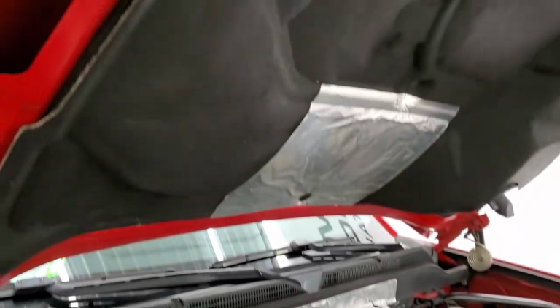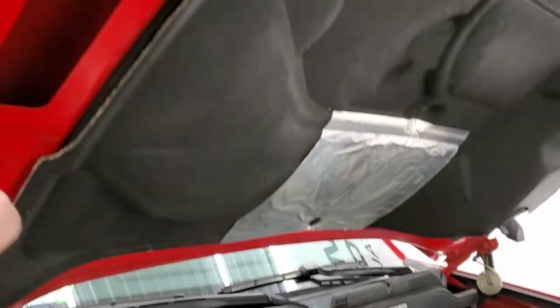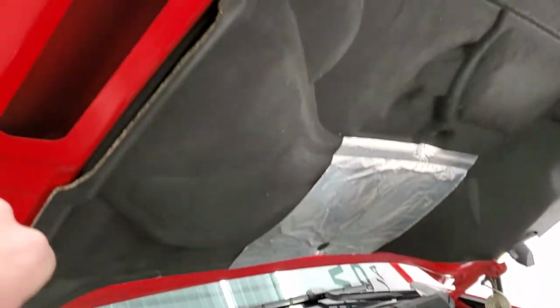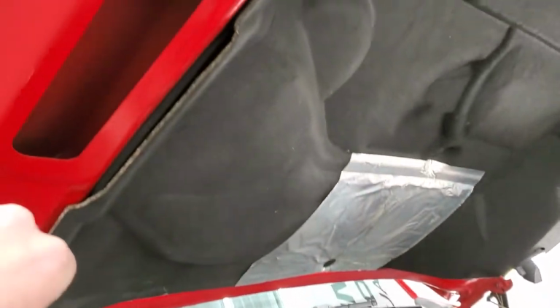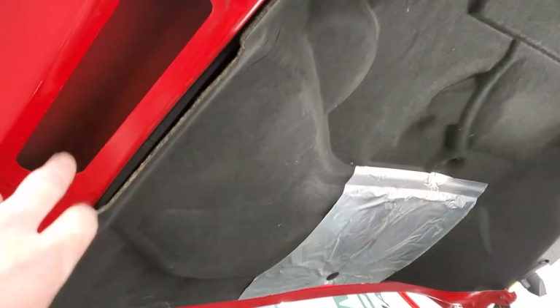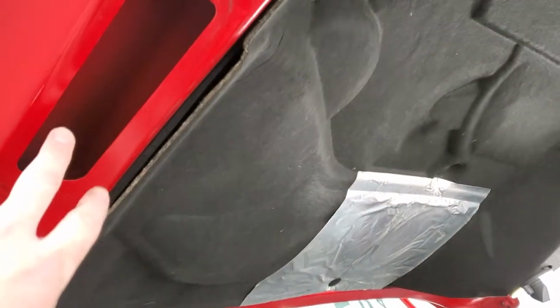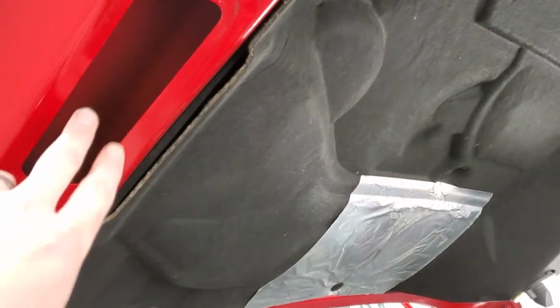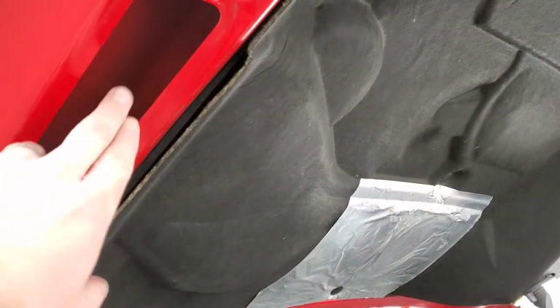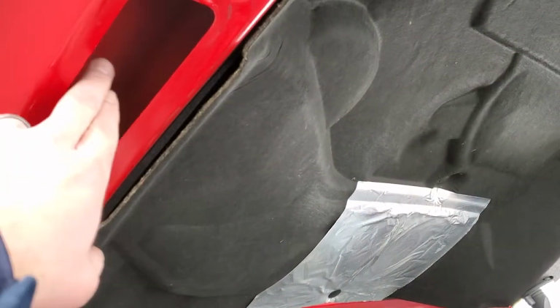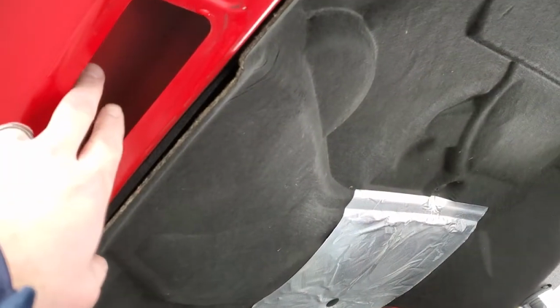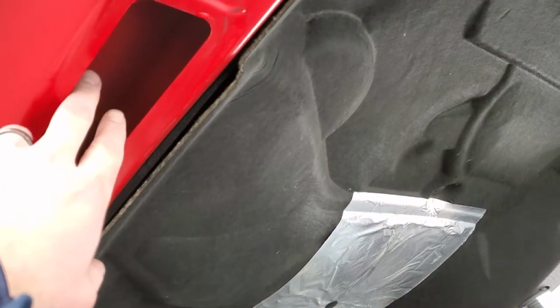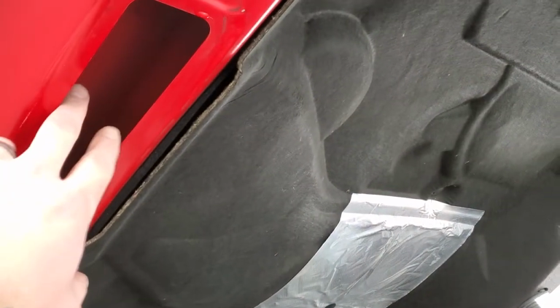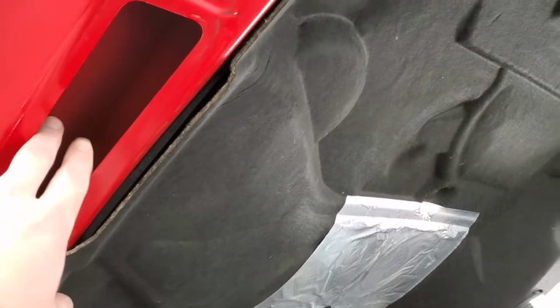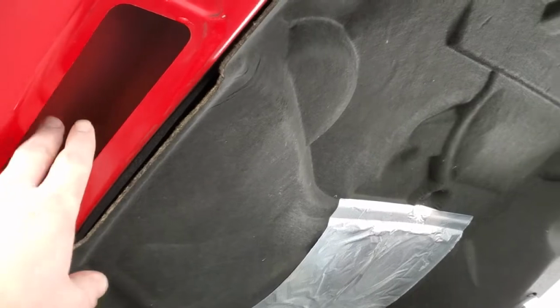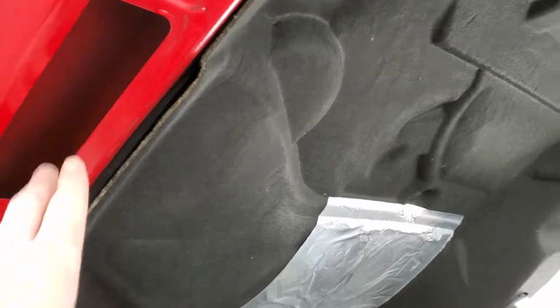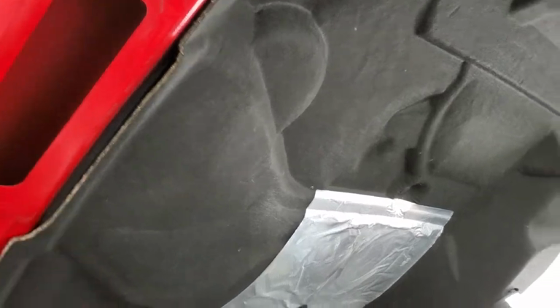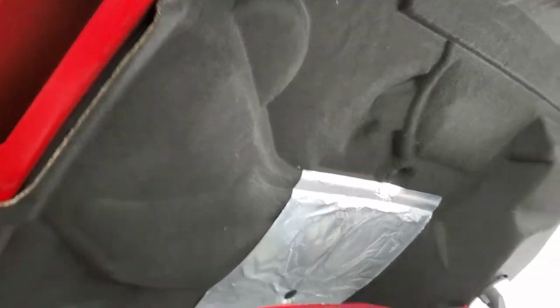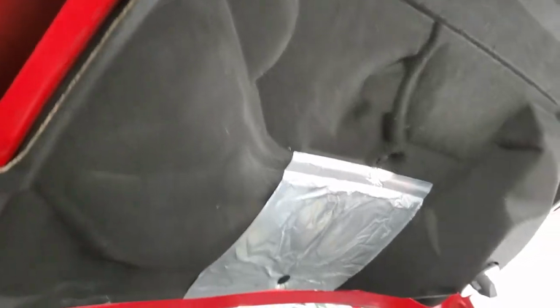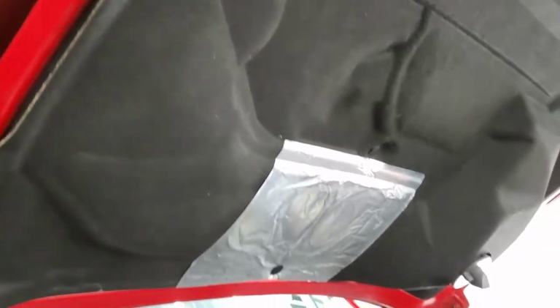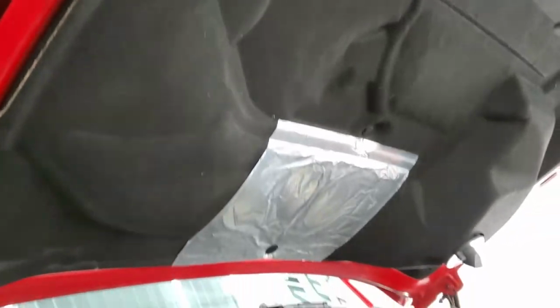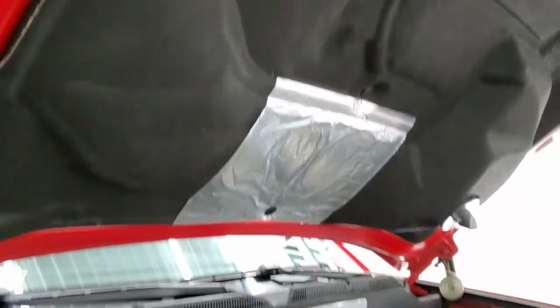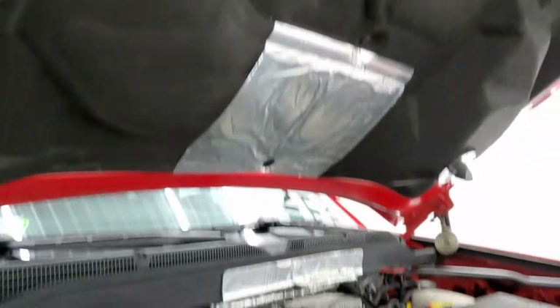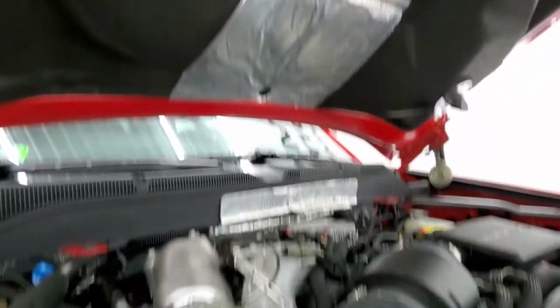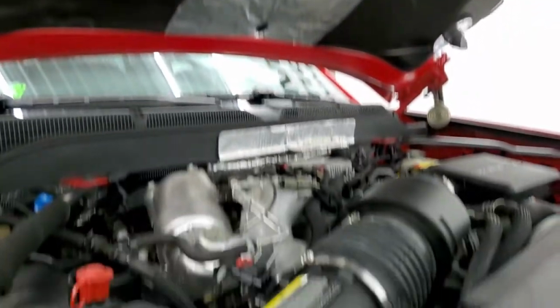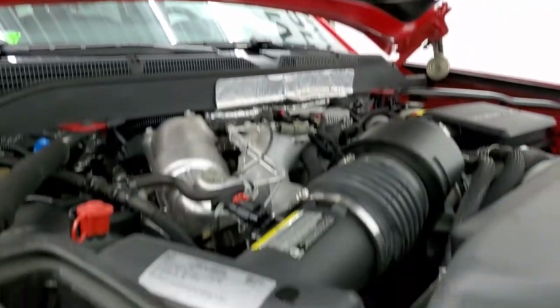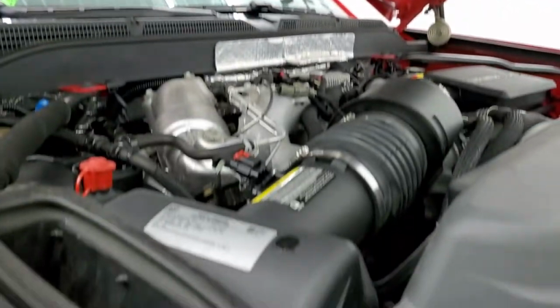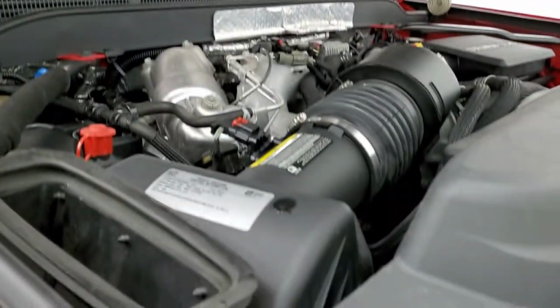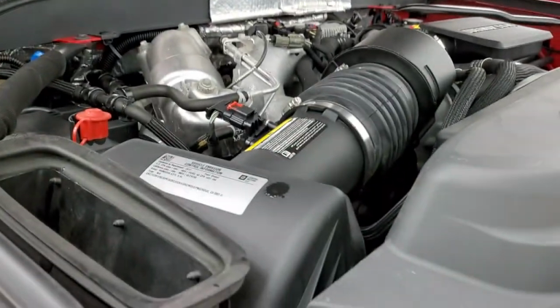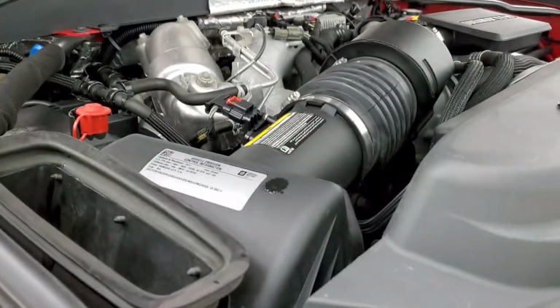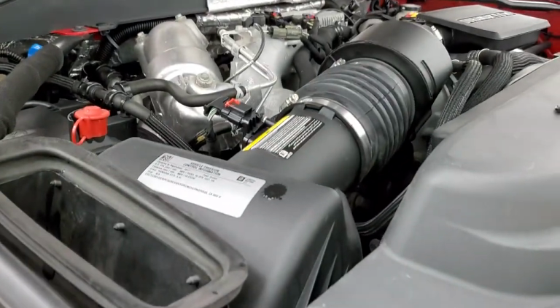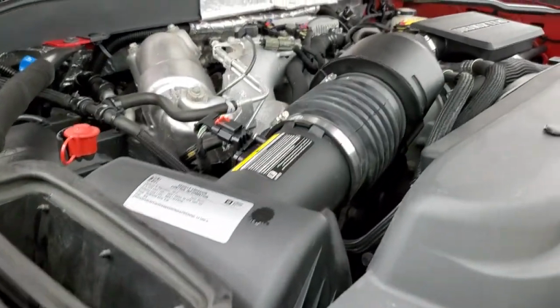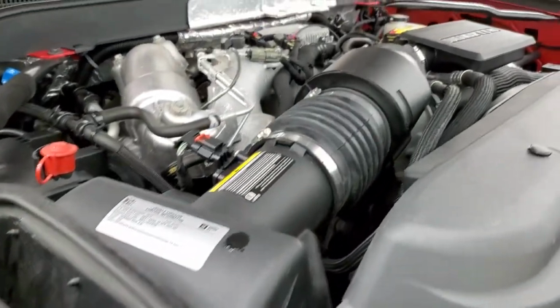The cowl induction hood pulls in air — it comes in through there and goes right into the air intake.